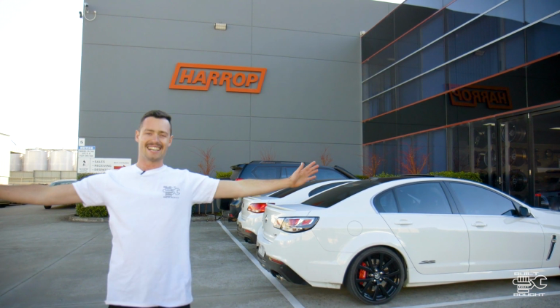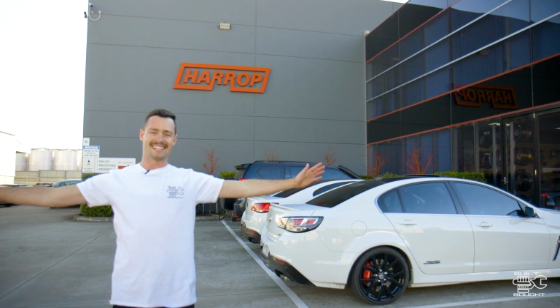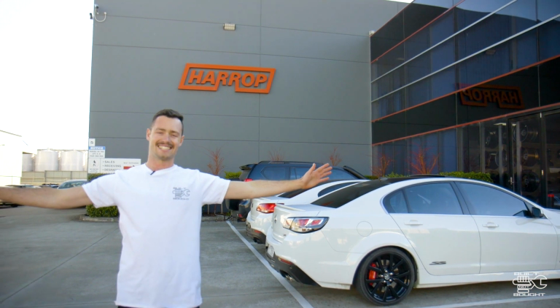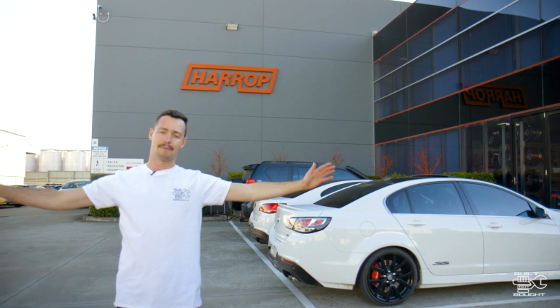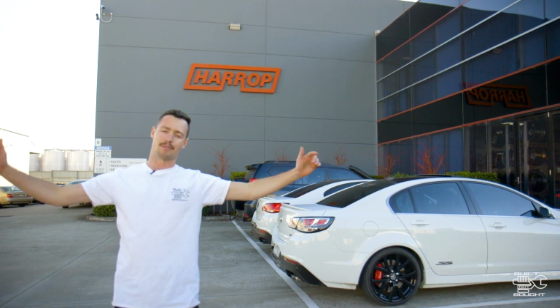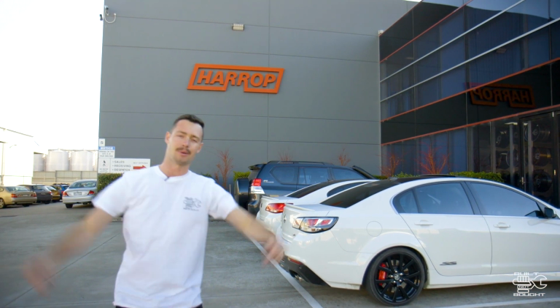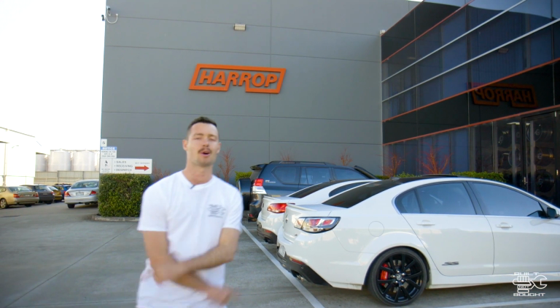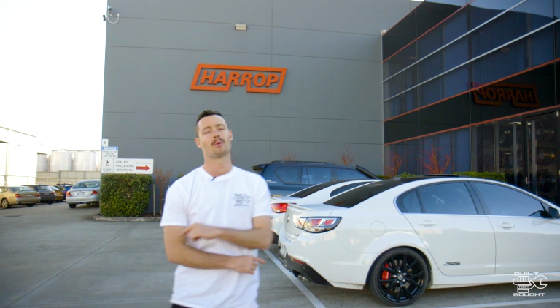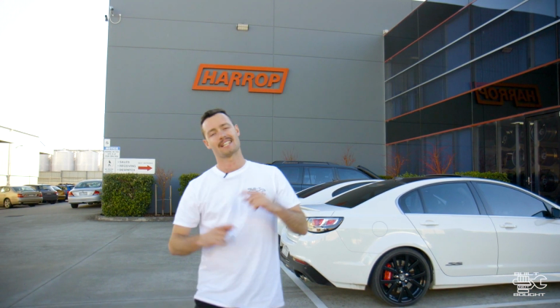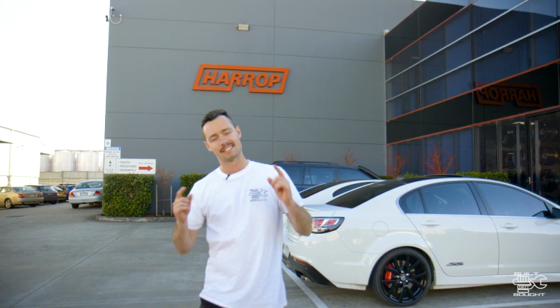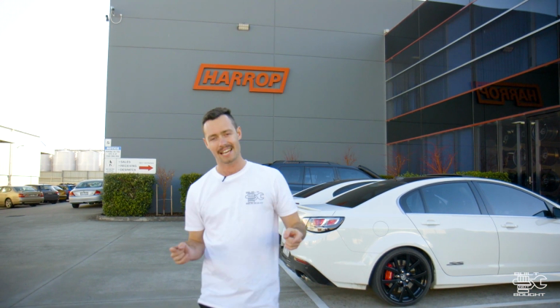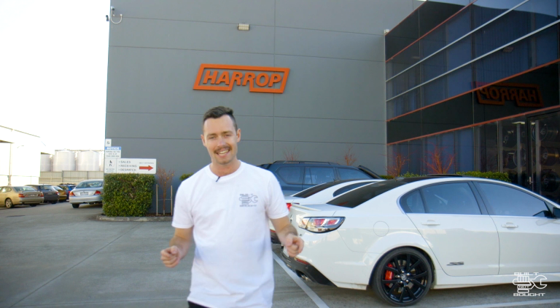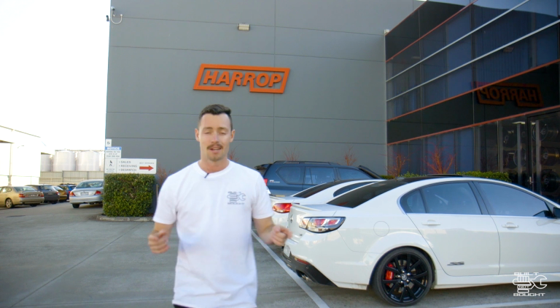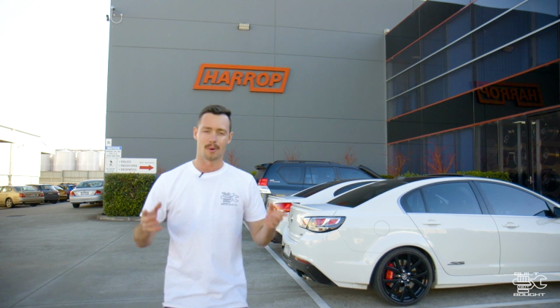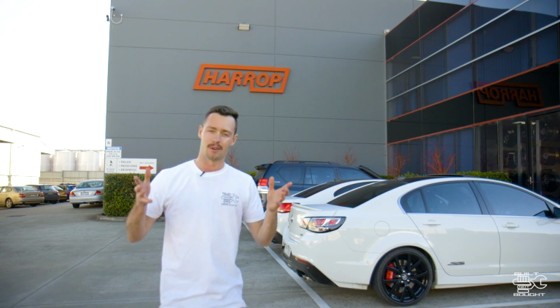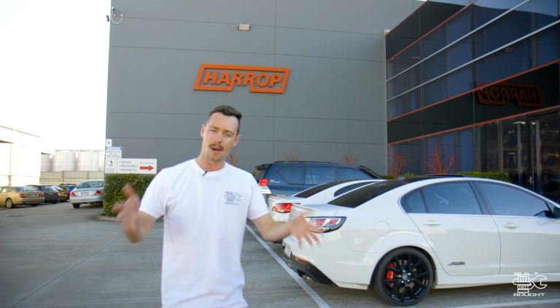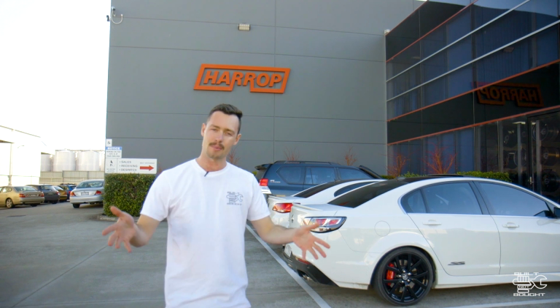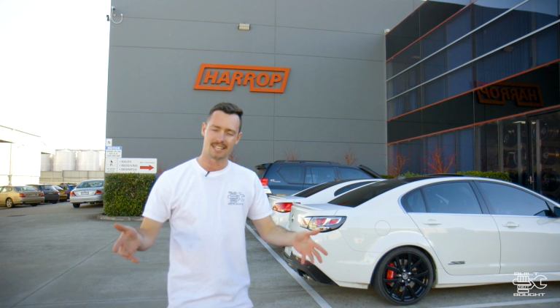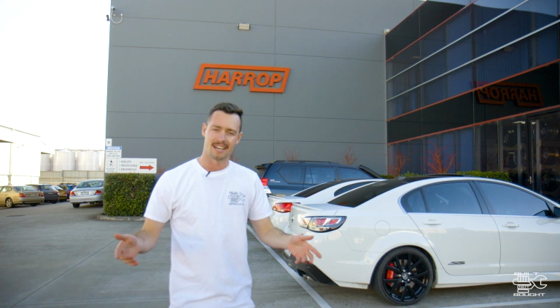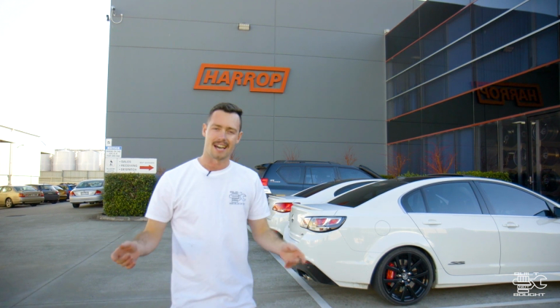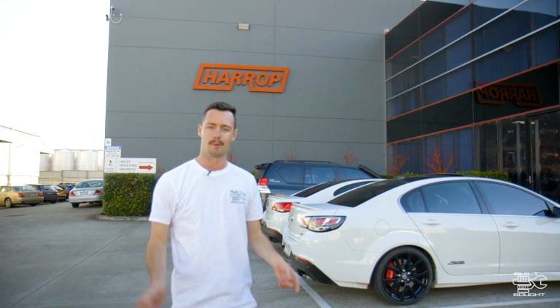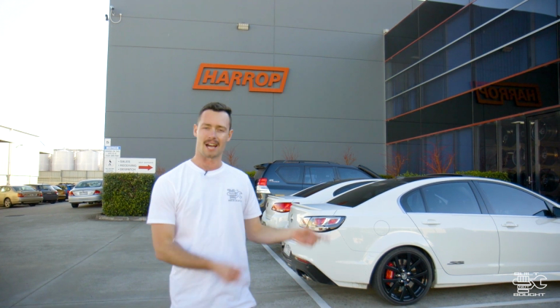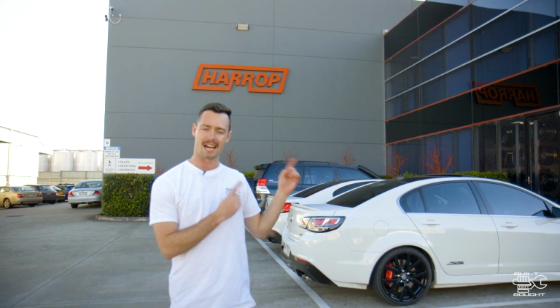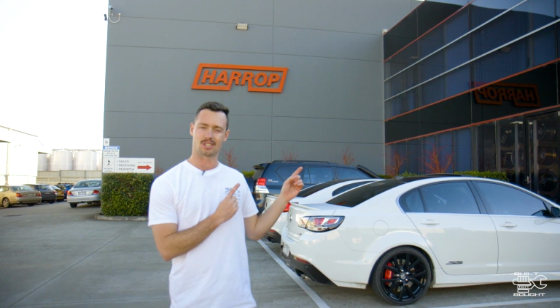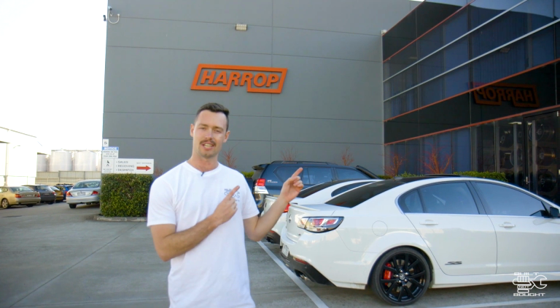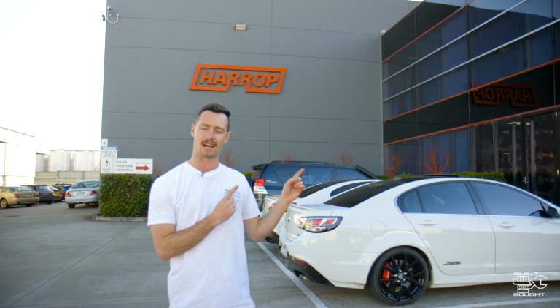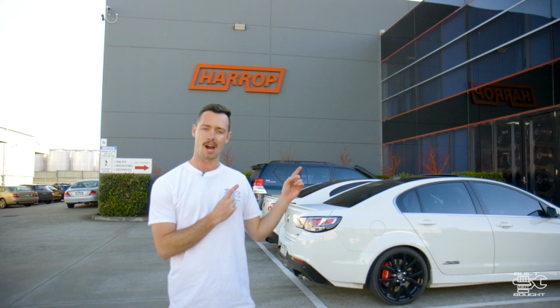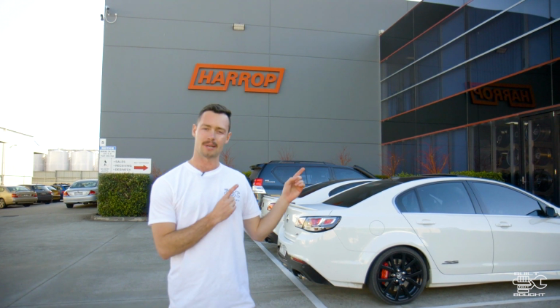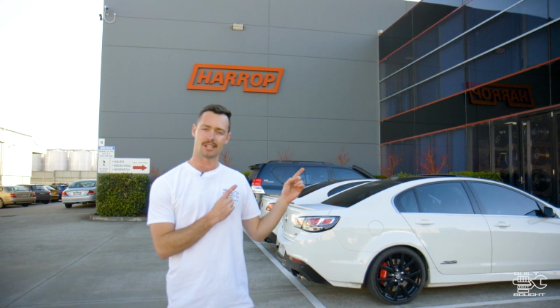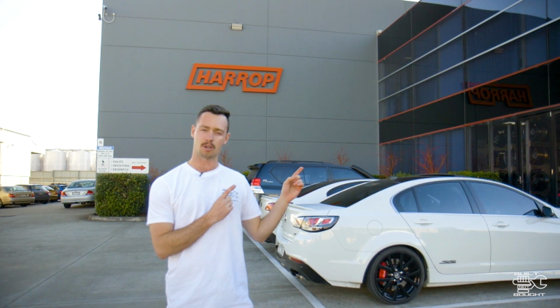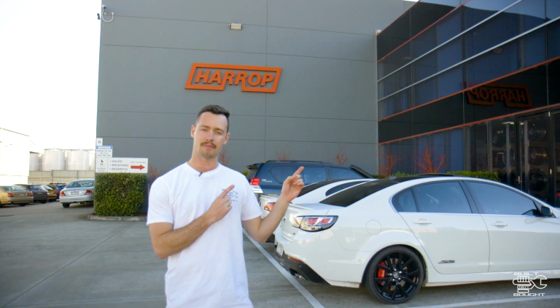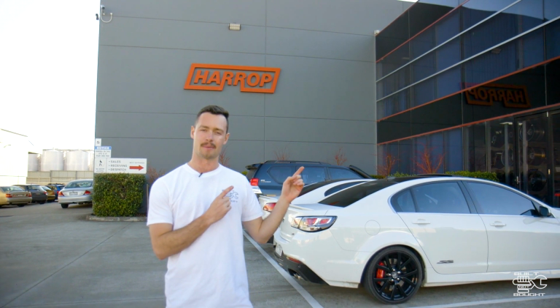G'day guys, it's Sam here from Built Not Bought. Today we're in Melbourne at HQ here at Harrop Engineering and Performance.